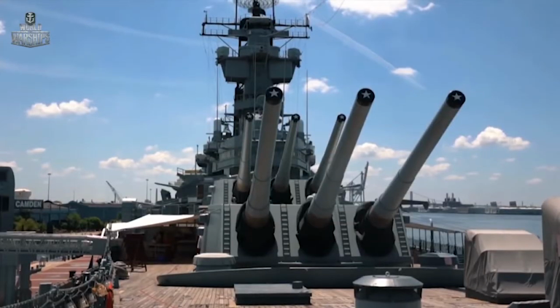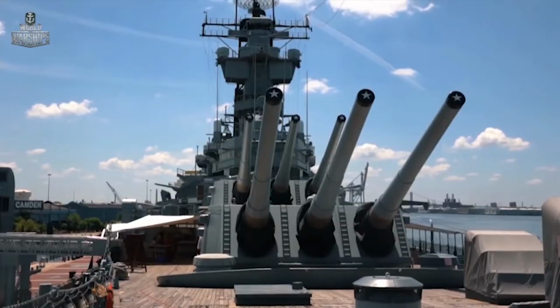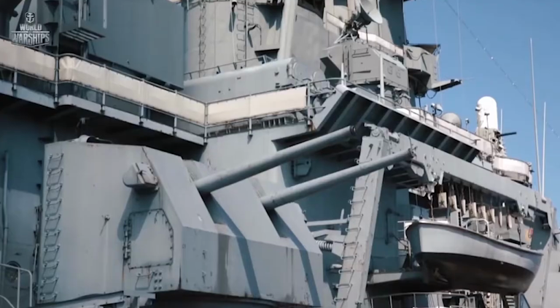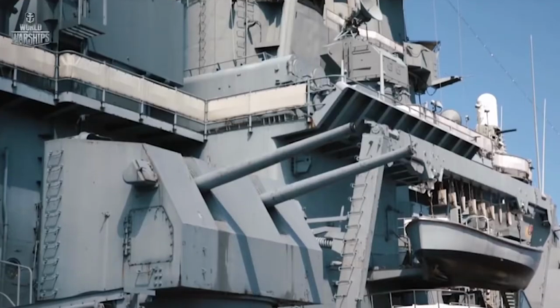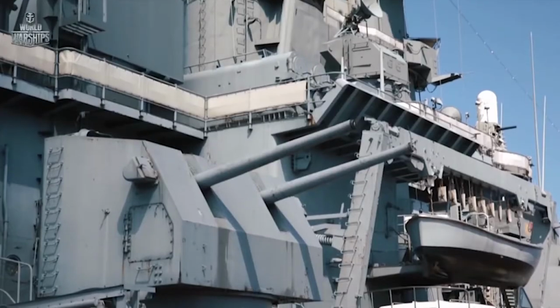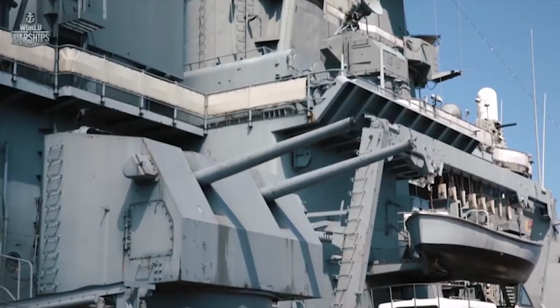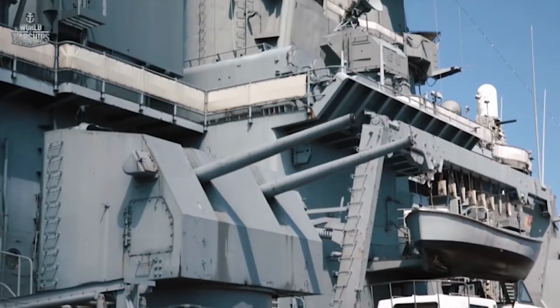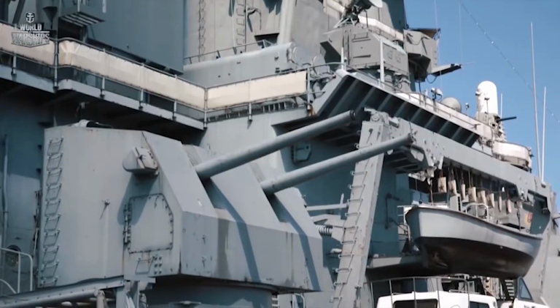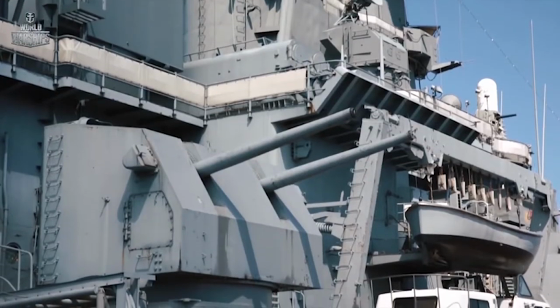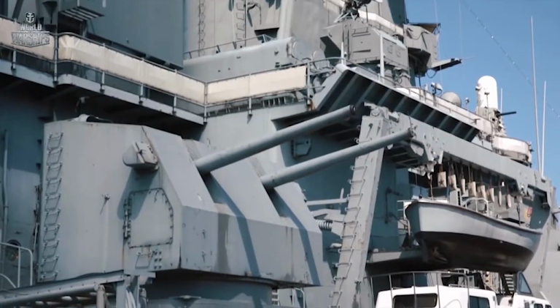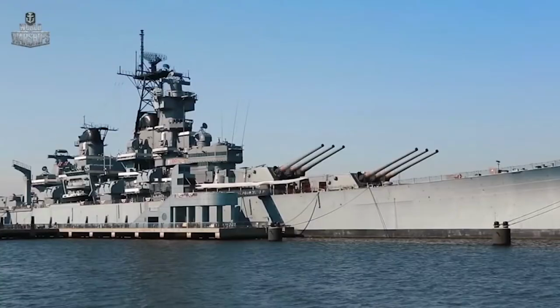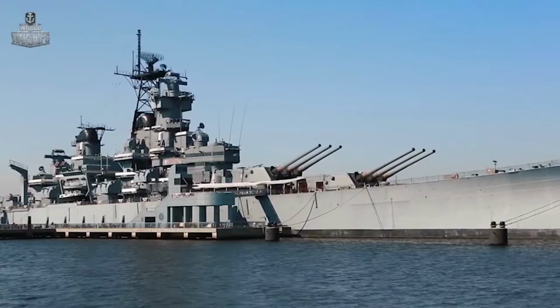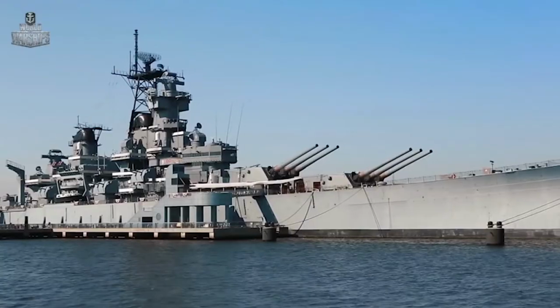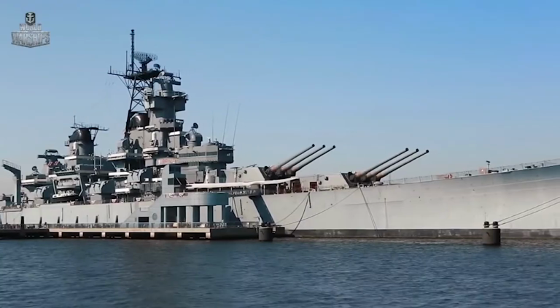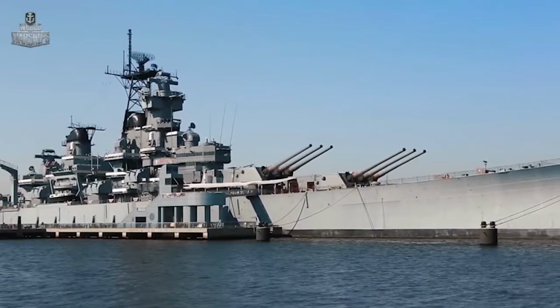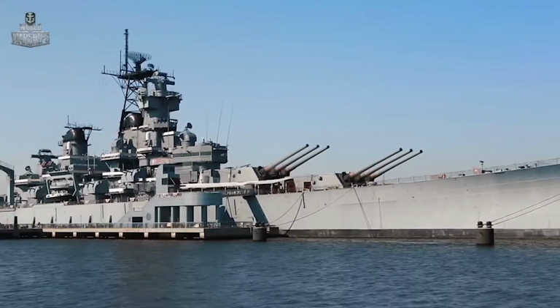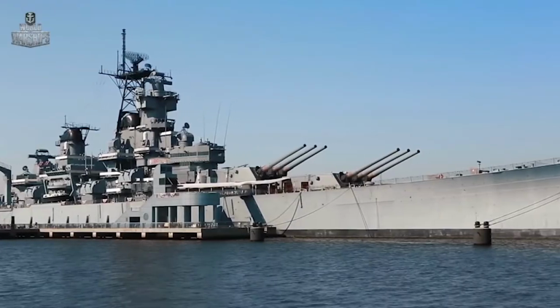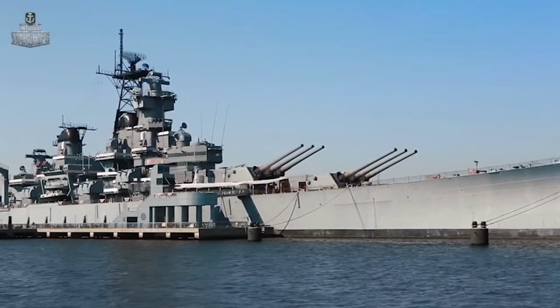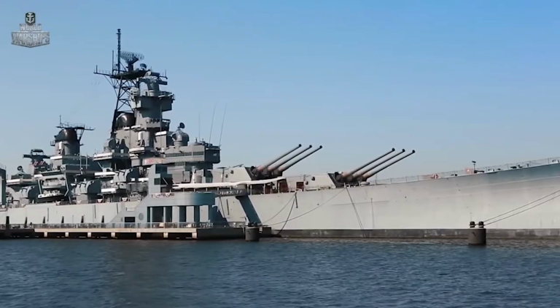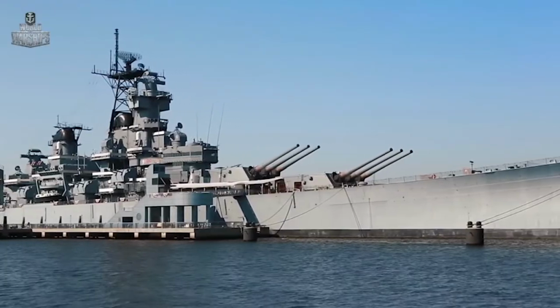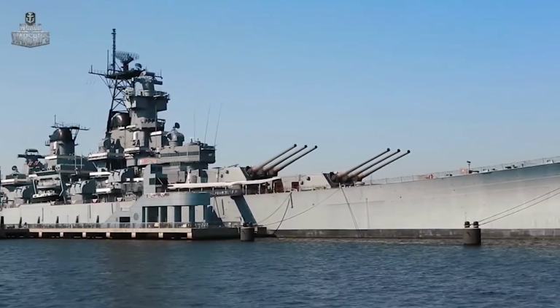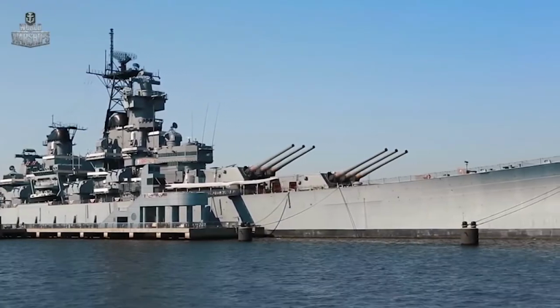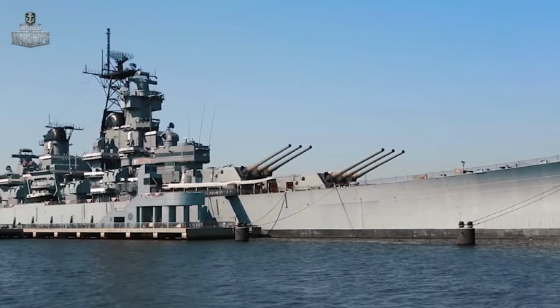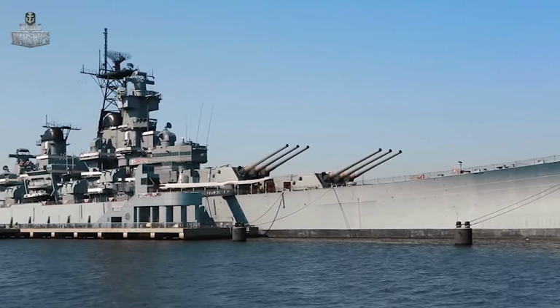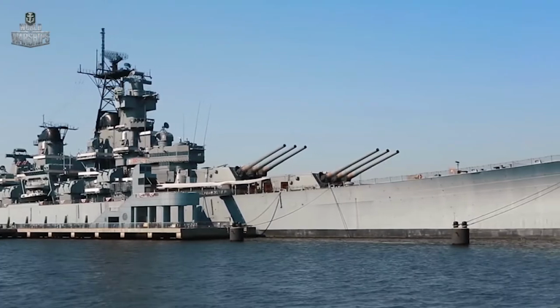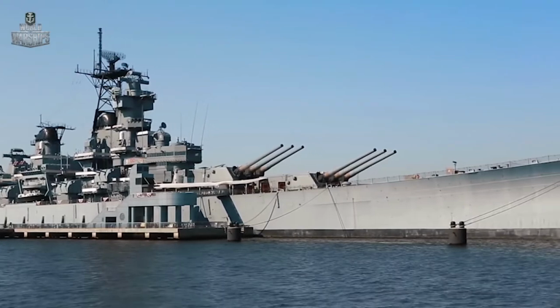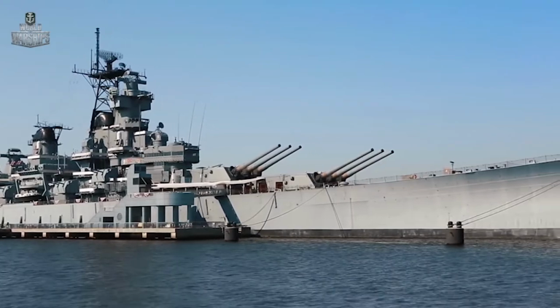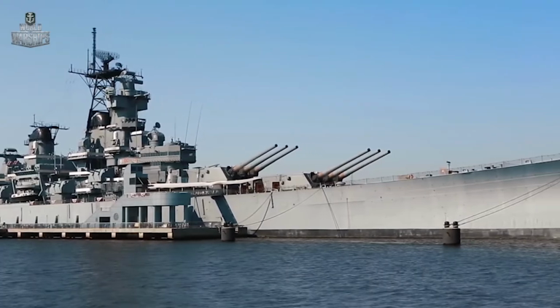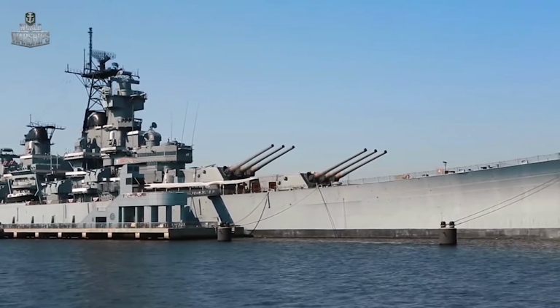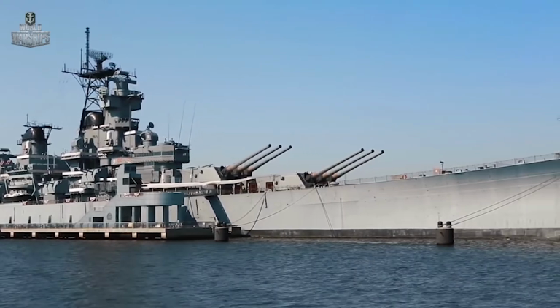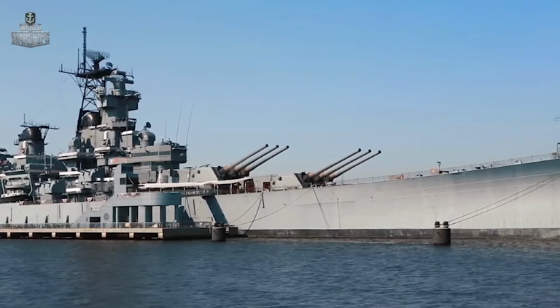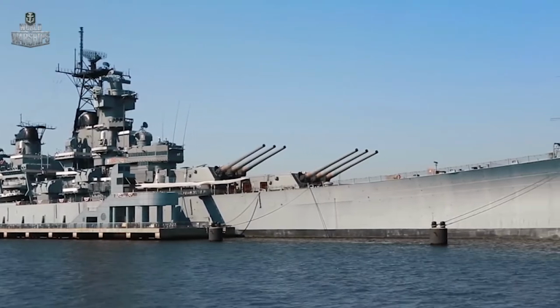In this episode: battleship New Jersey, the most decorated ship of the US Navy.